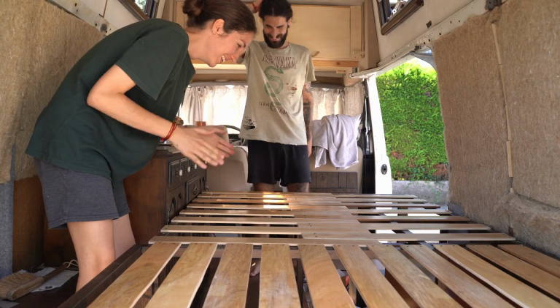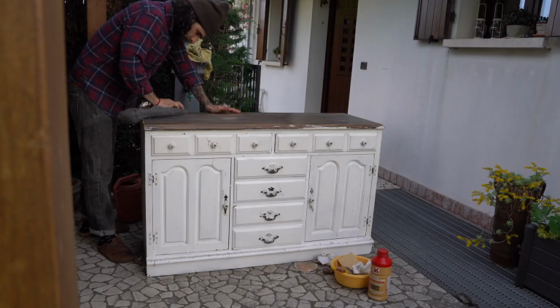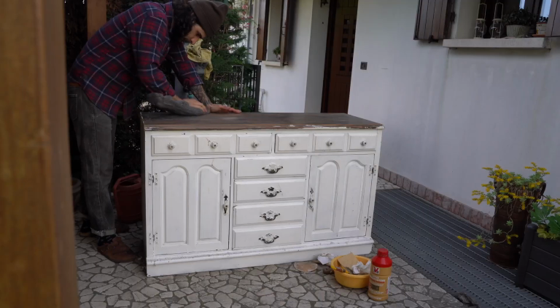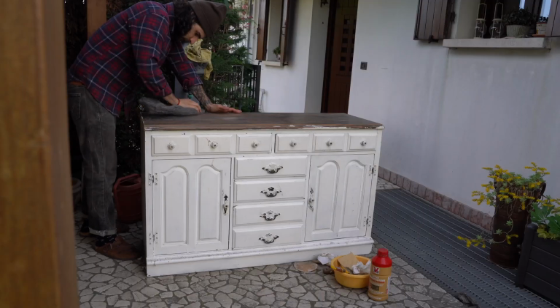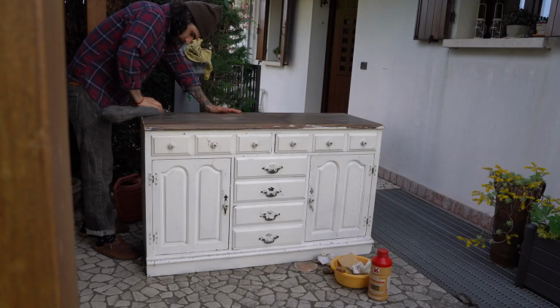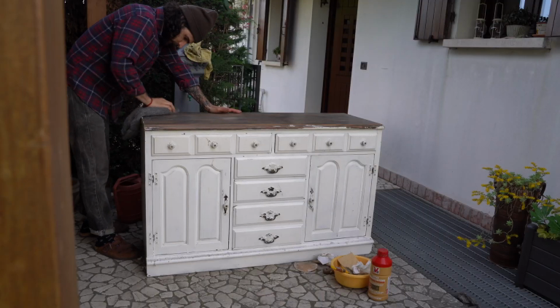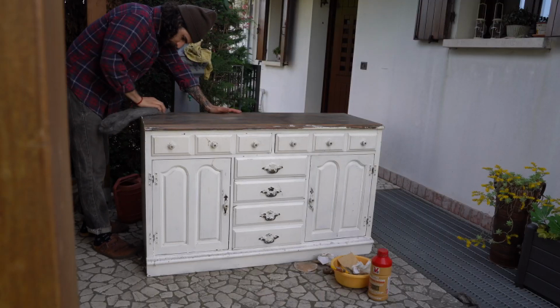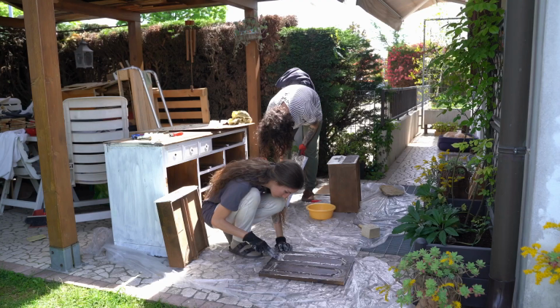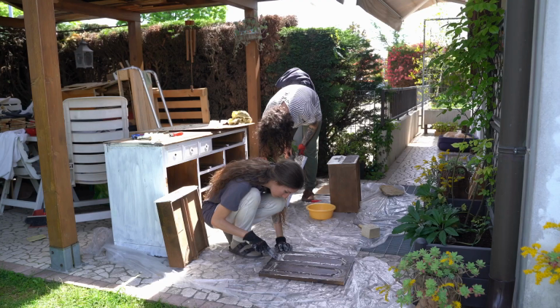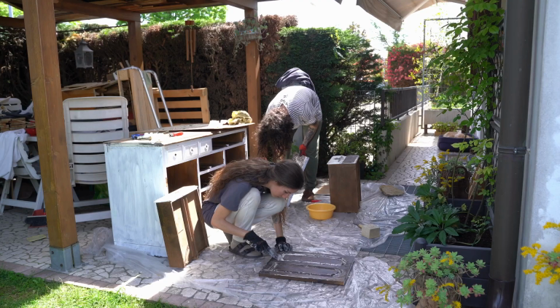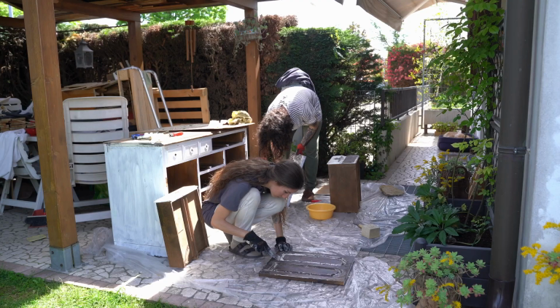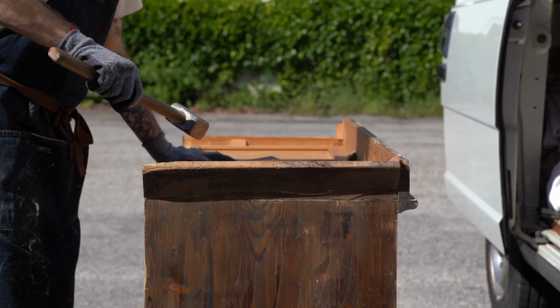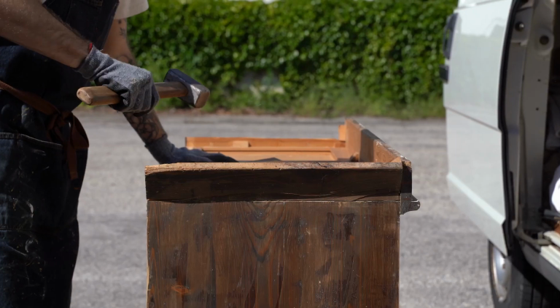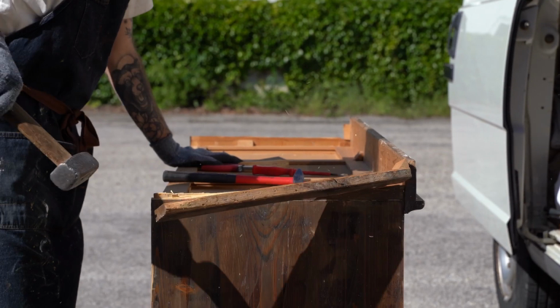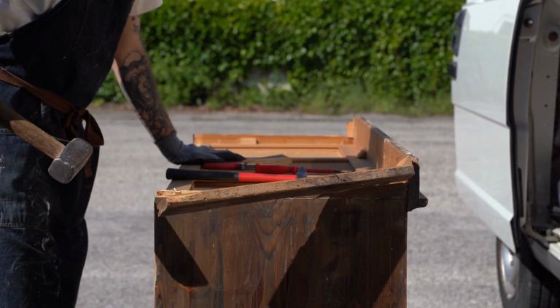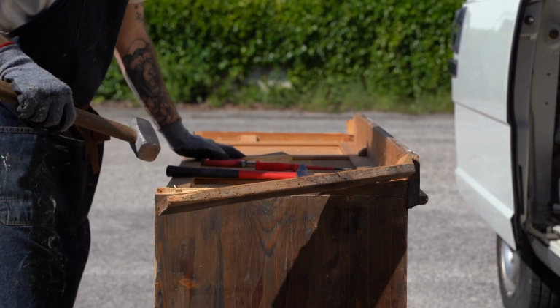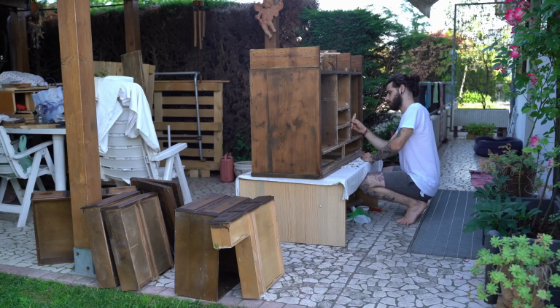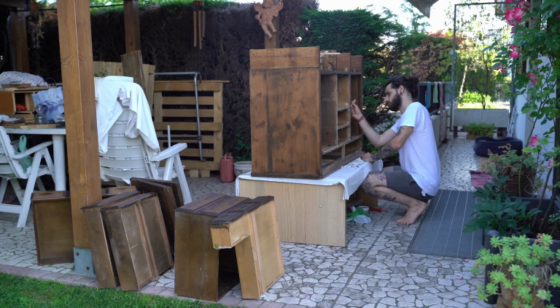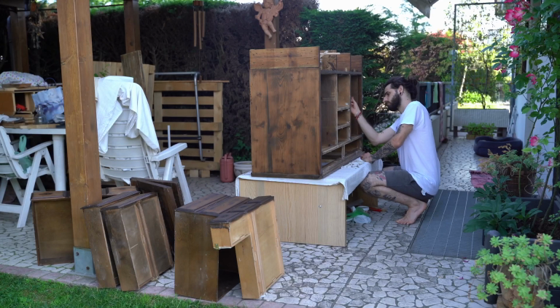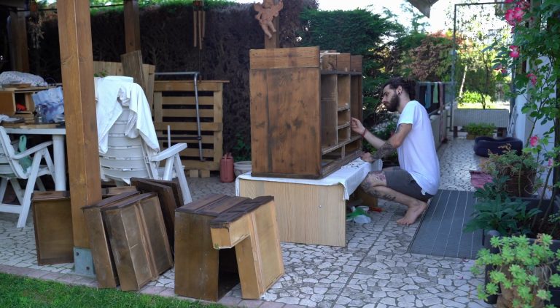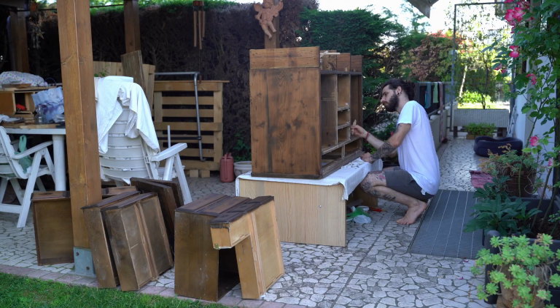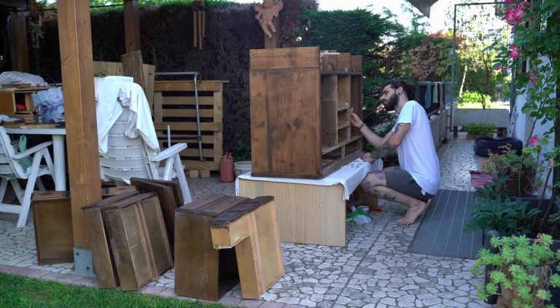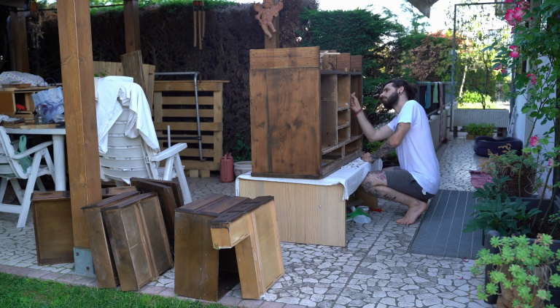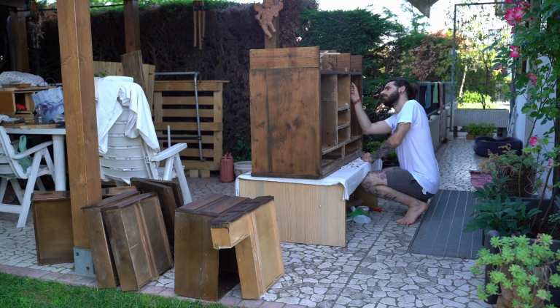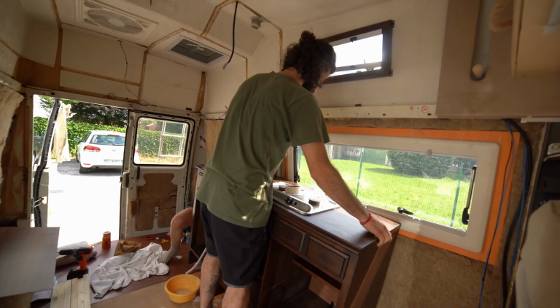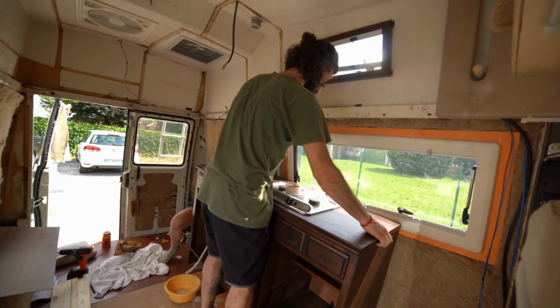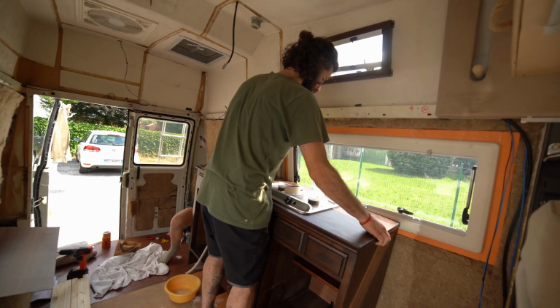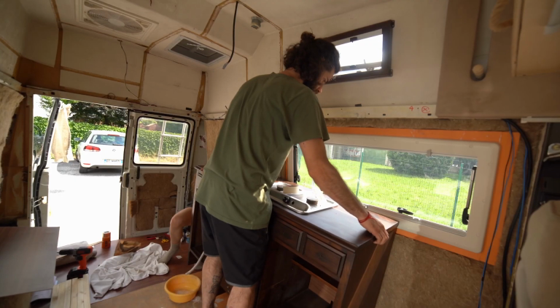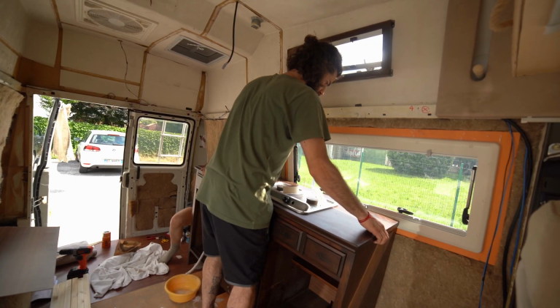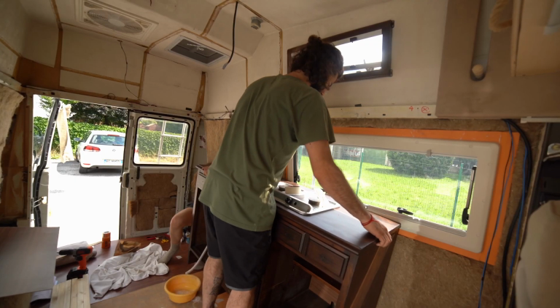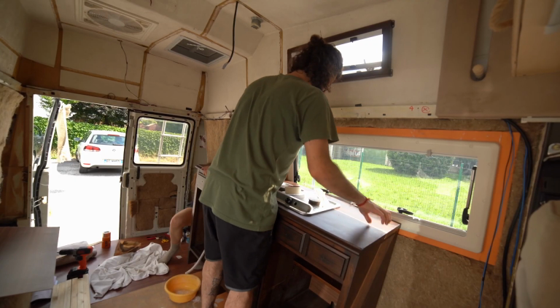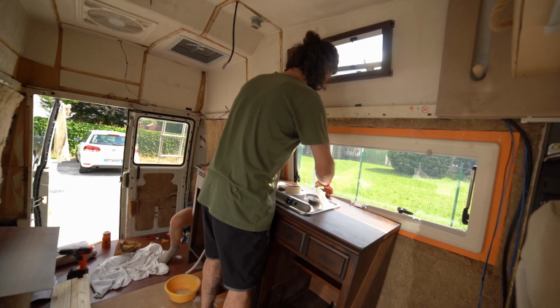In our last video, we started transforming an old cabinet into a future van kitchen. Today, this is what will happen.